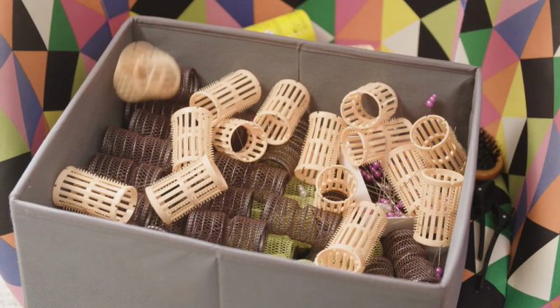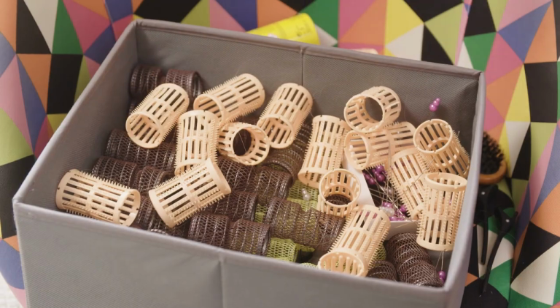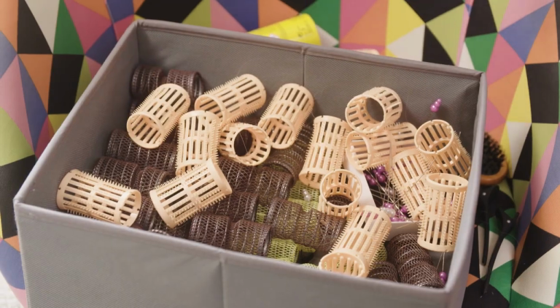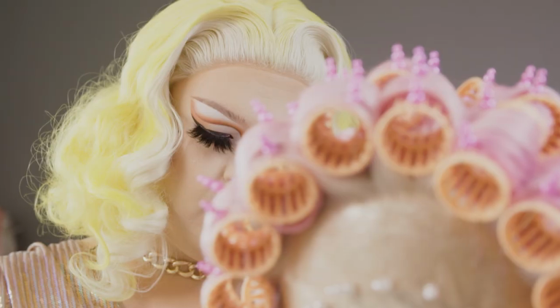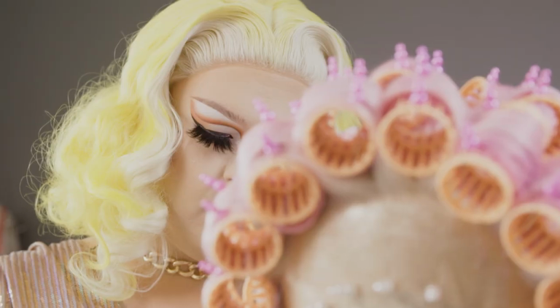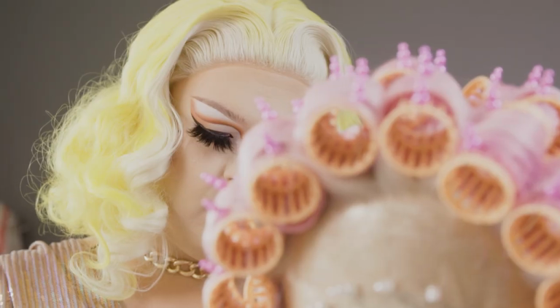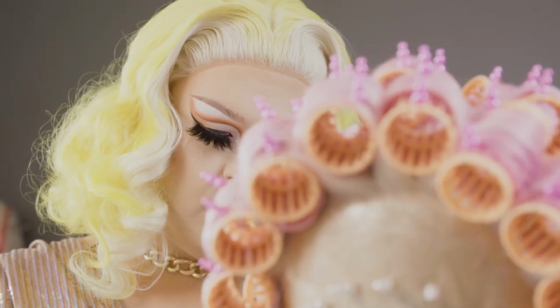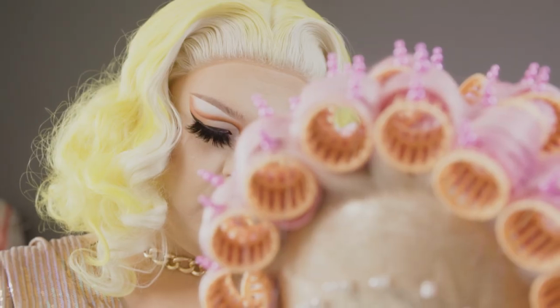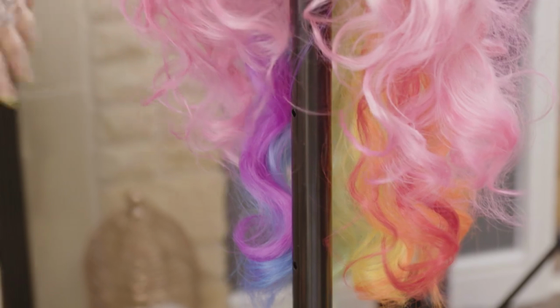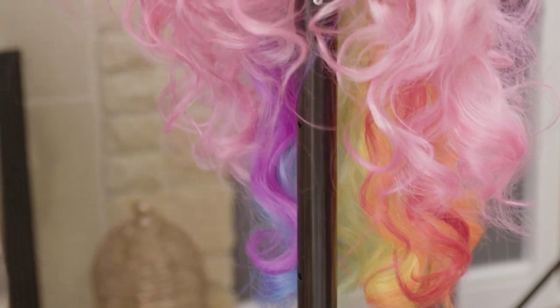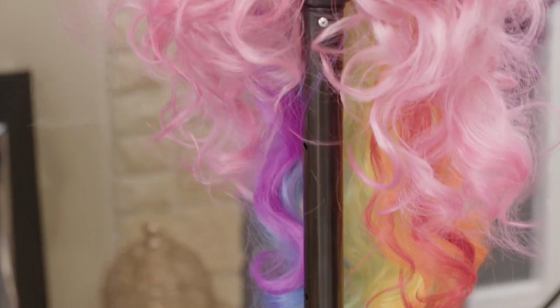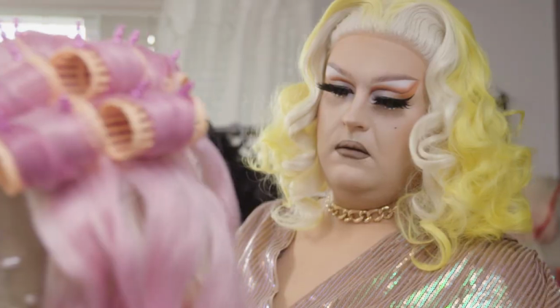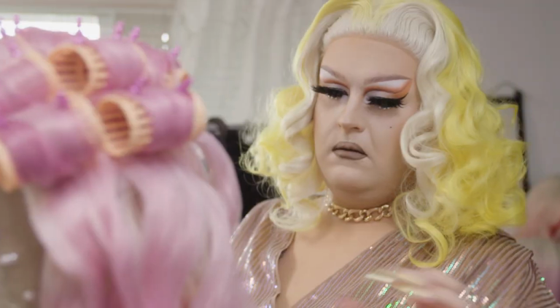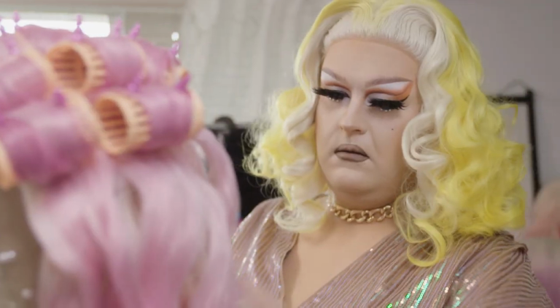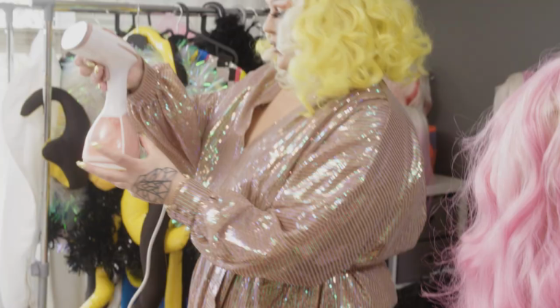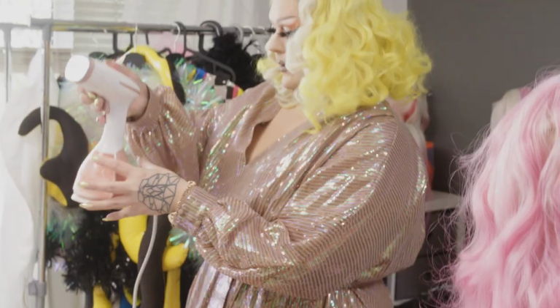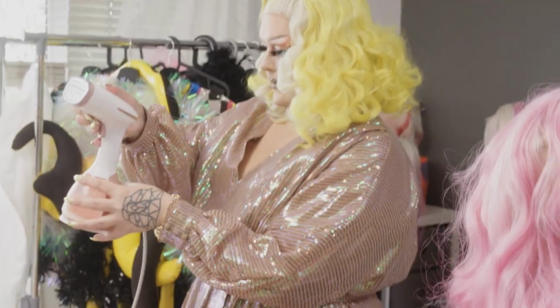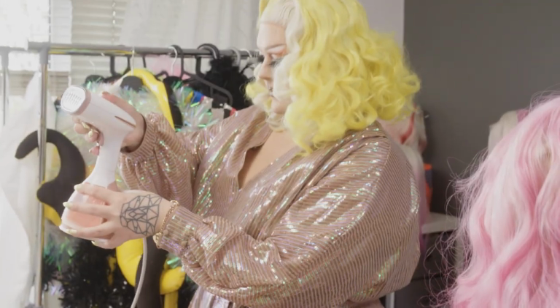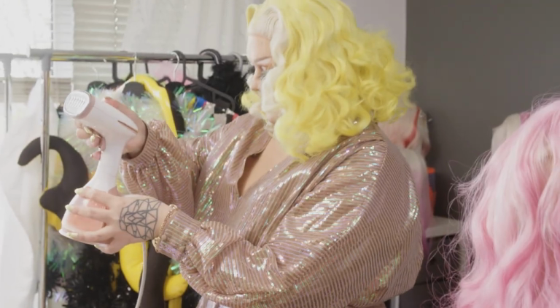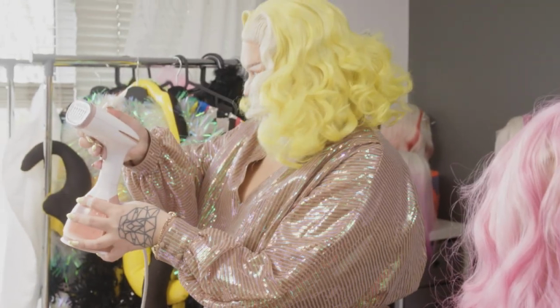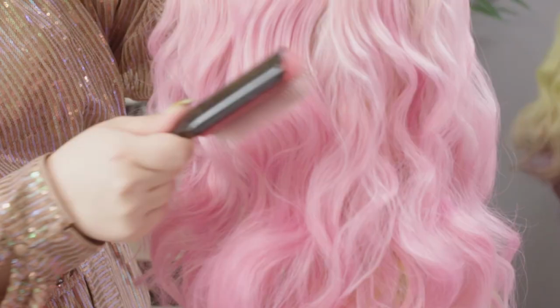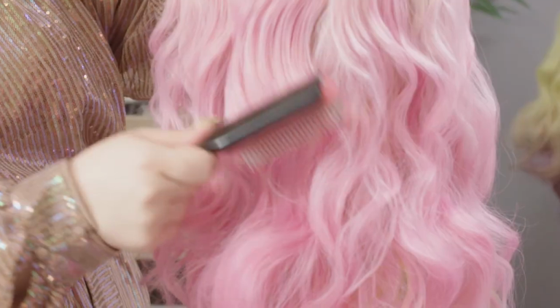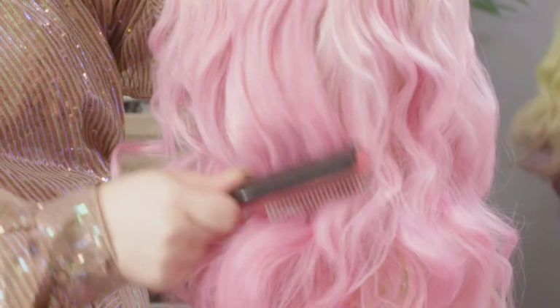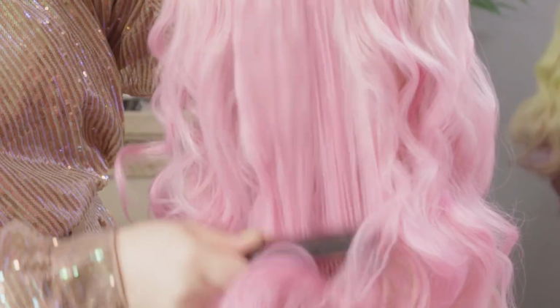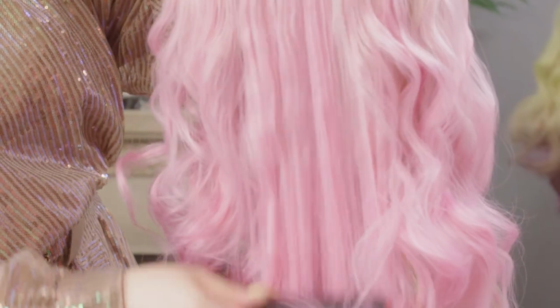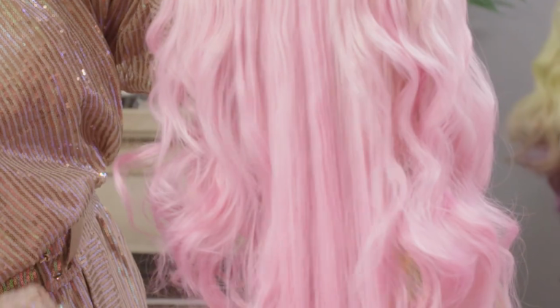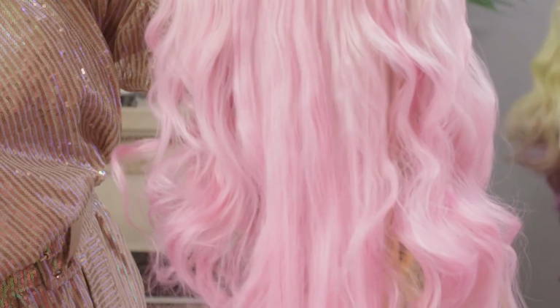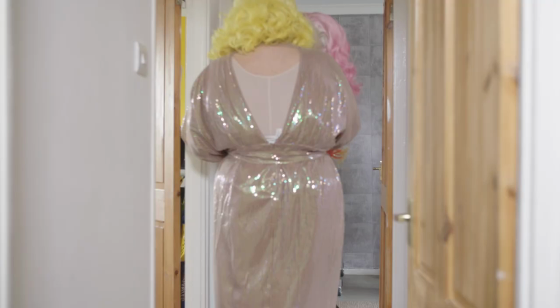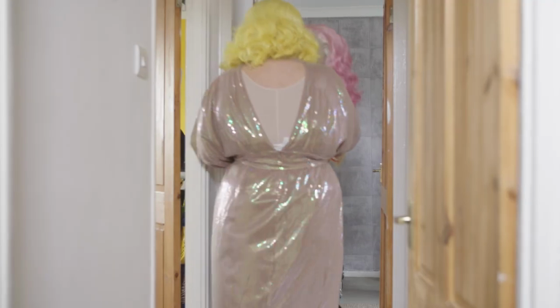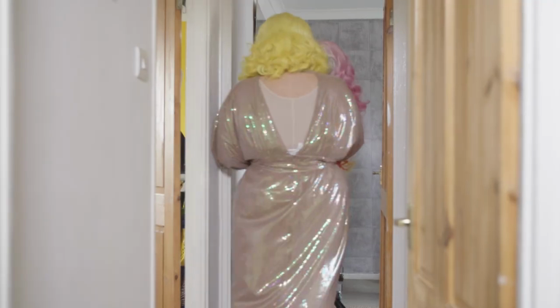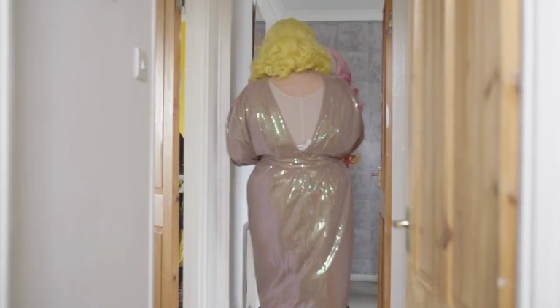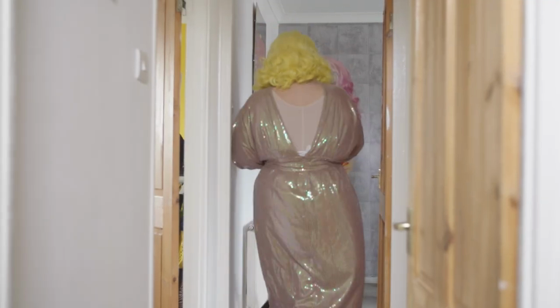Our rainbow beauty is ready. Now we have to call Alexis and ask what she's thinking about it. Are you excited?